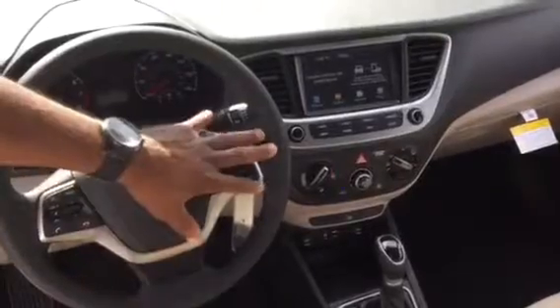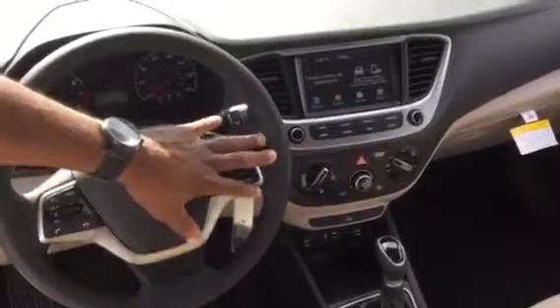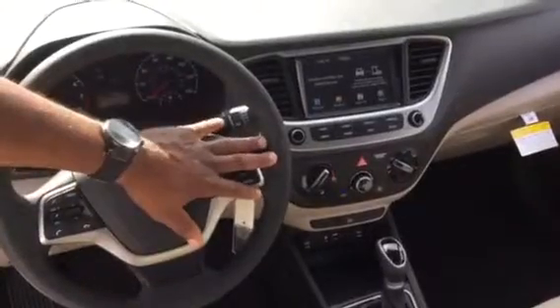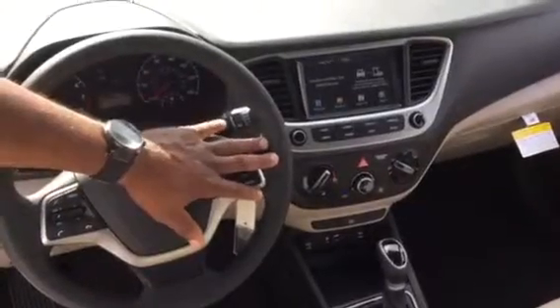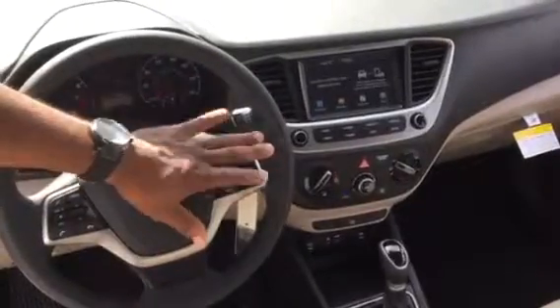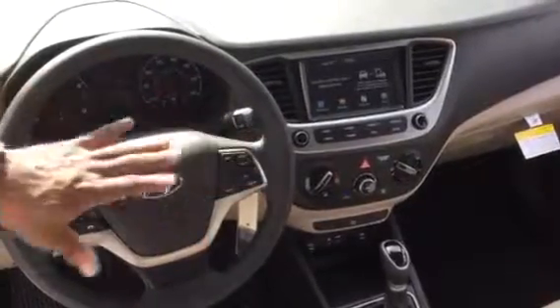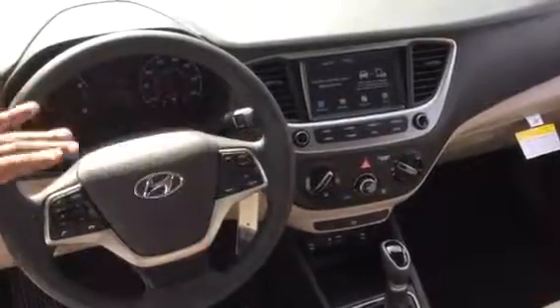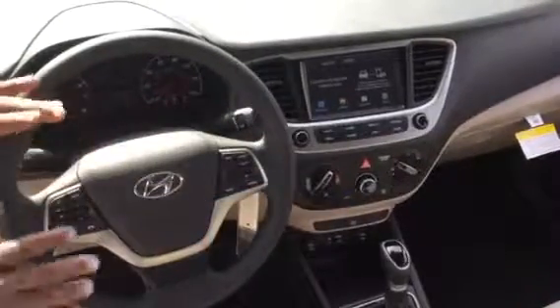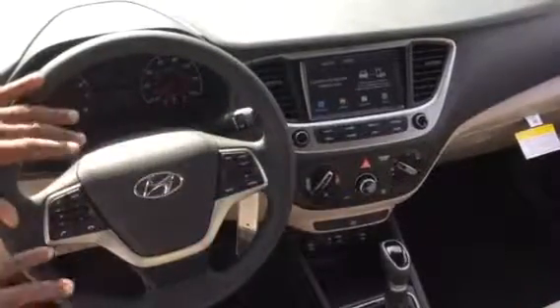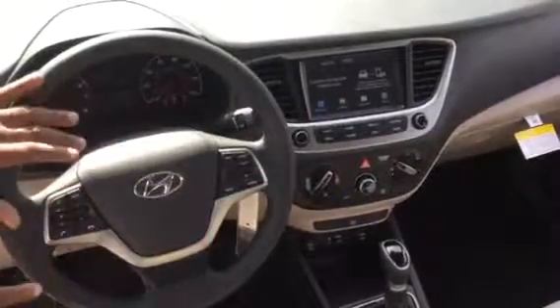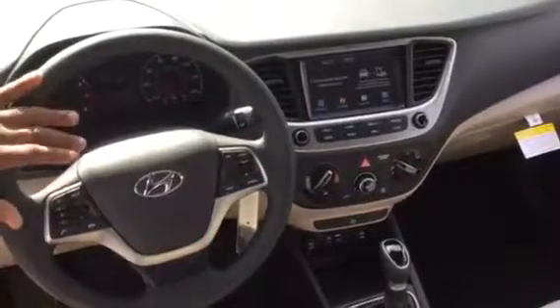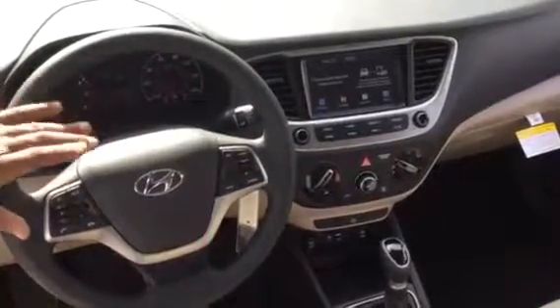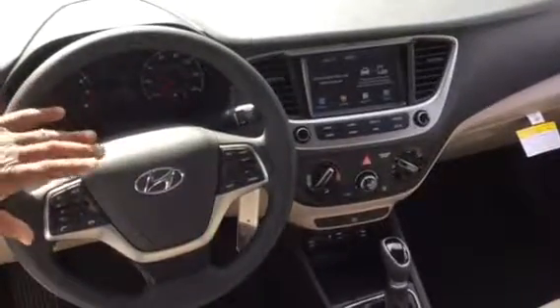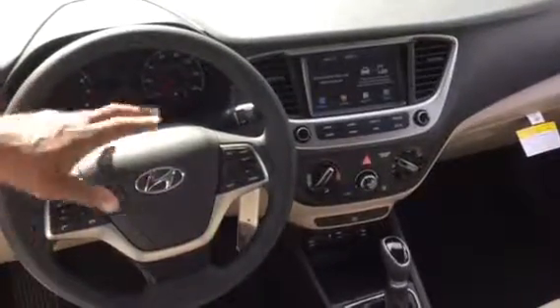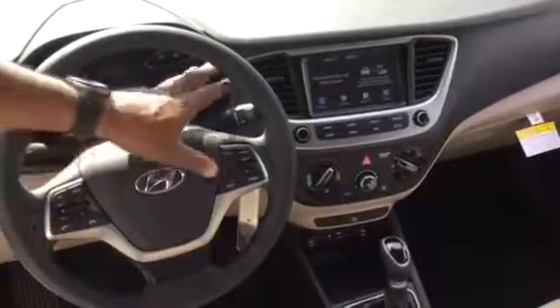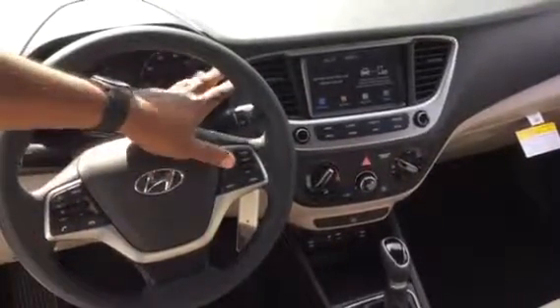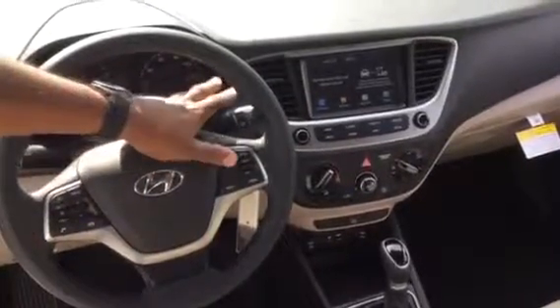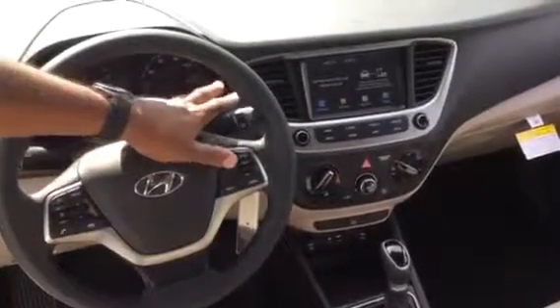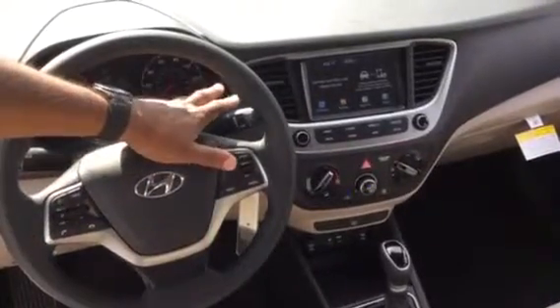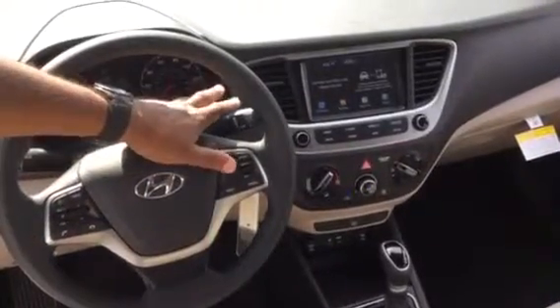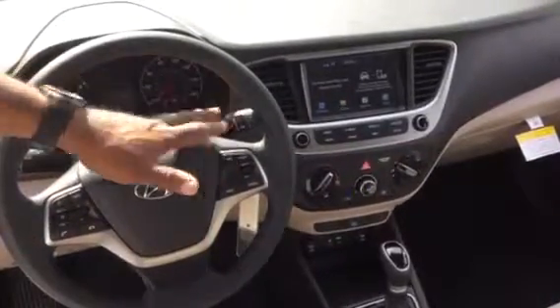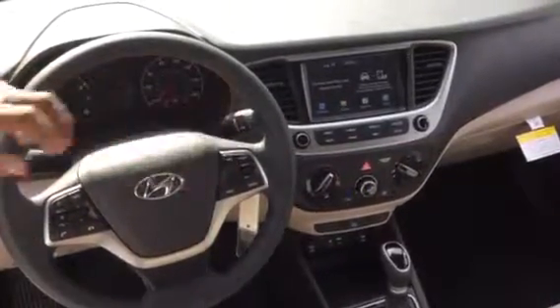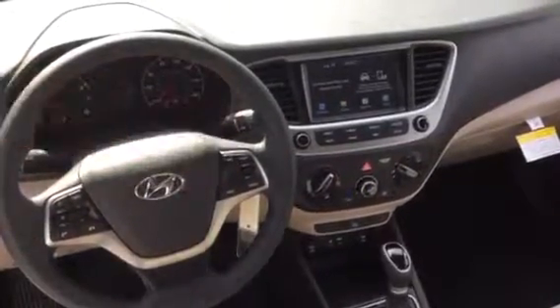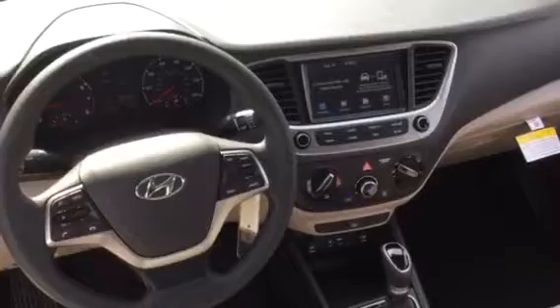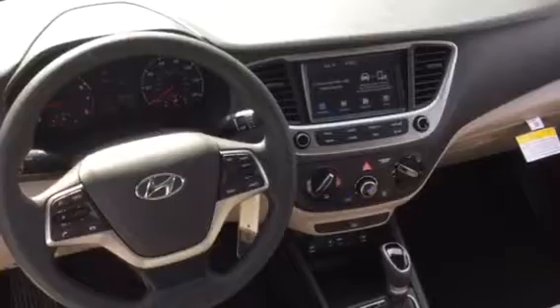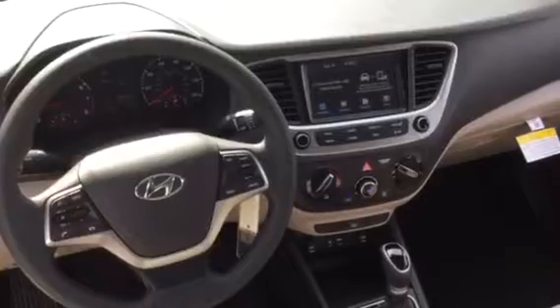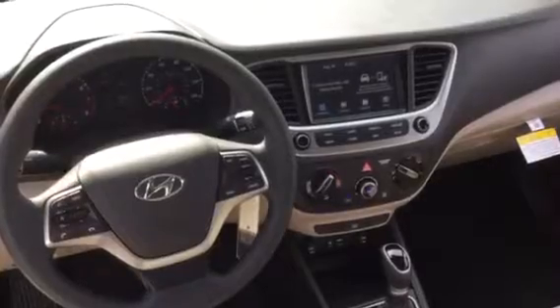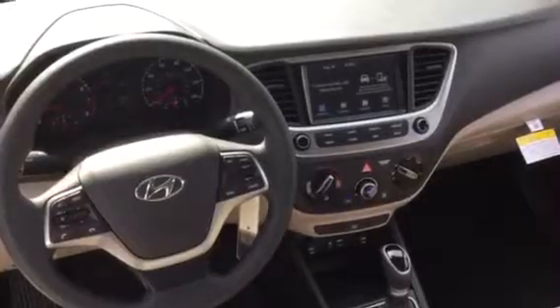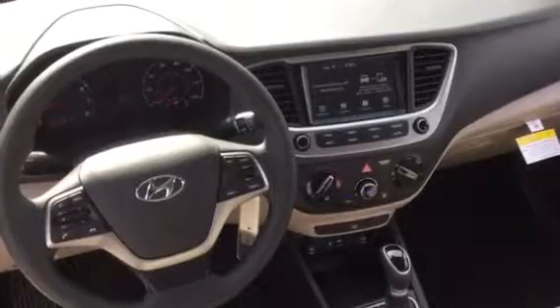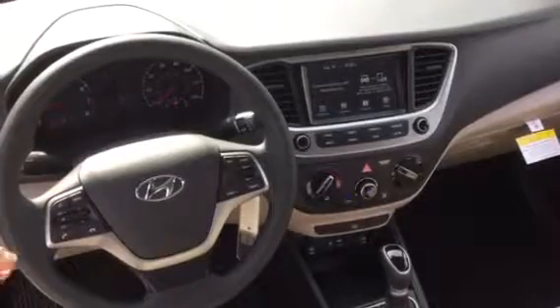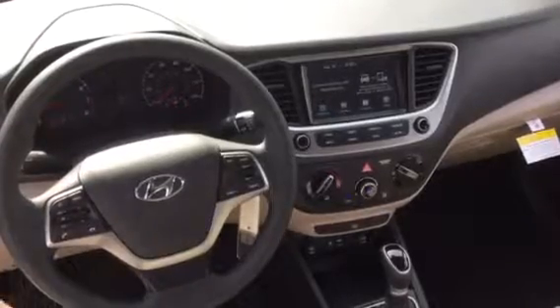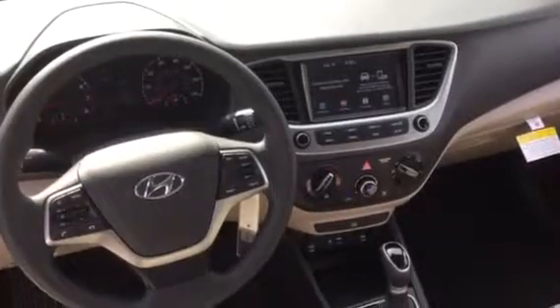This vehicle has cruise control, stereo control, Bluetooth, intermittent wipers, and automatic headlights.